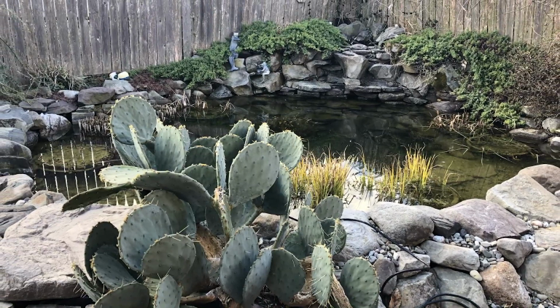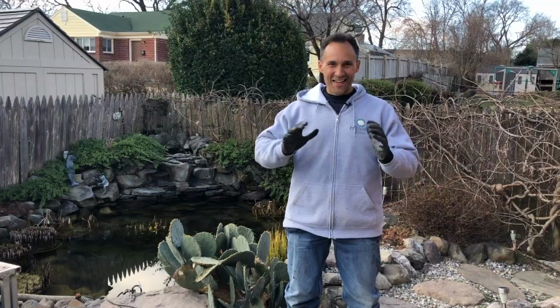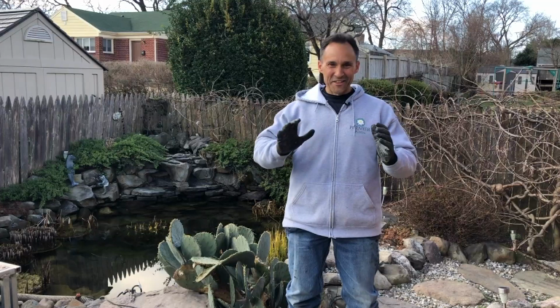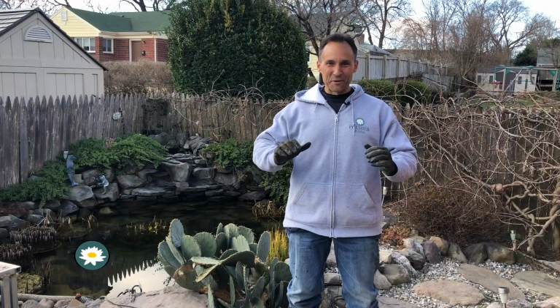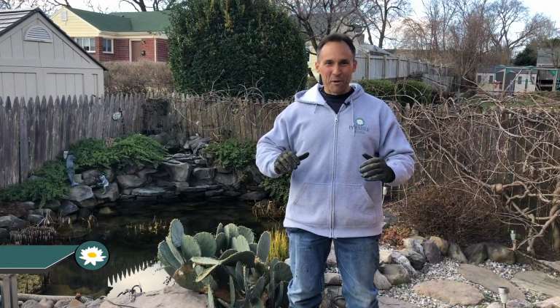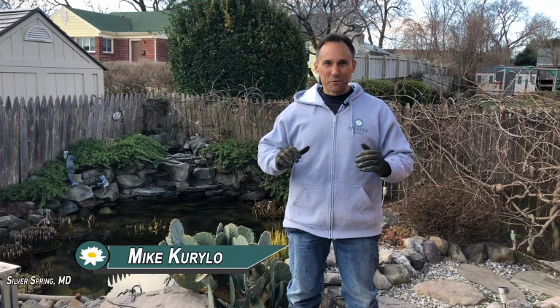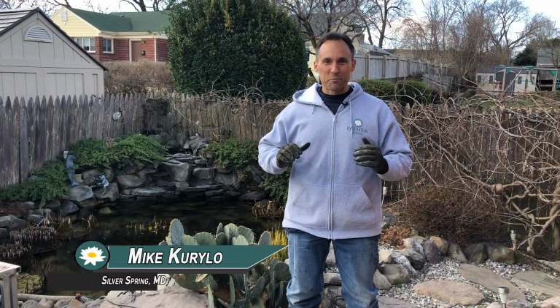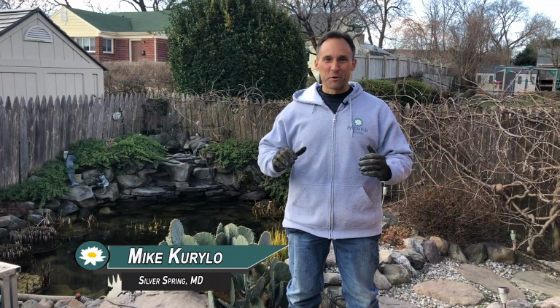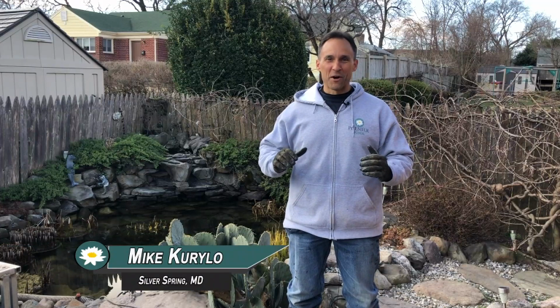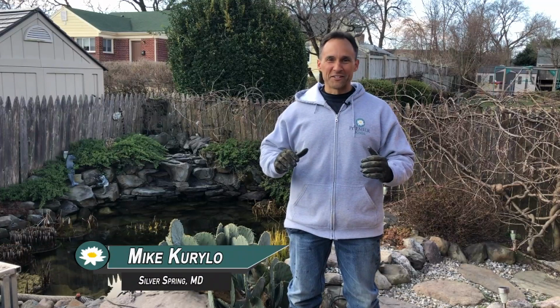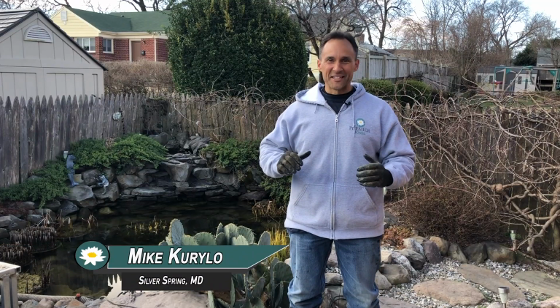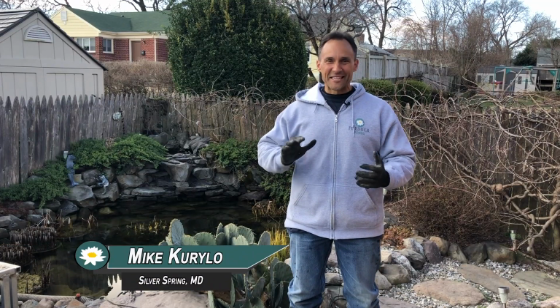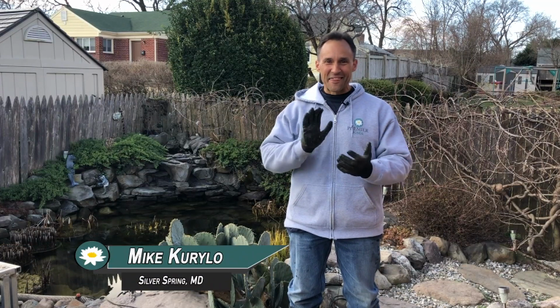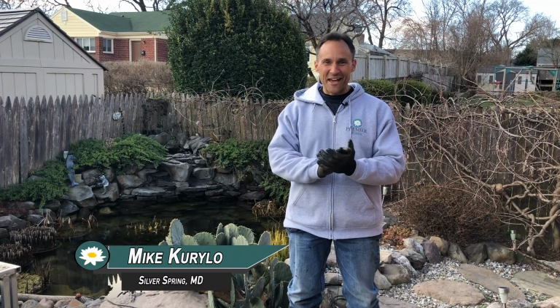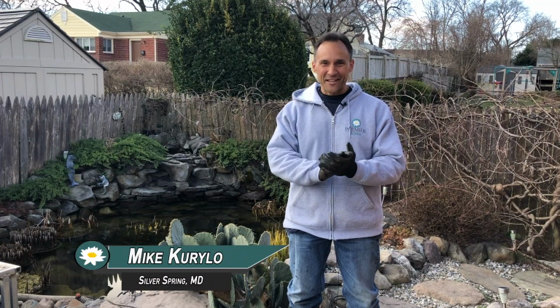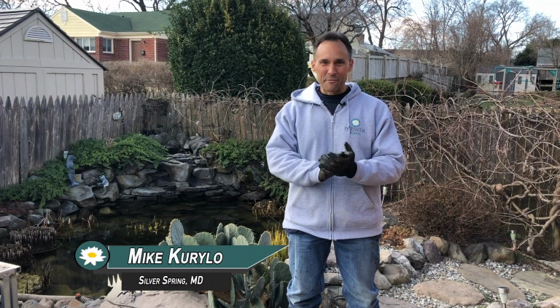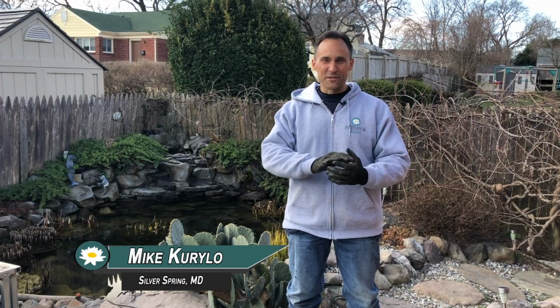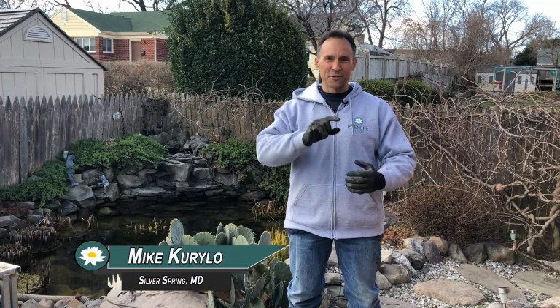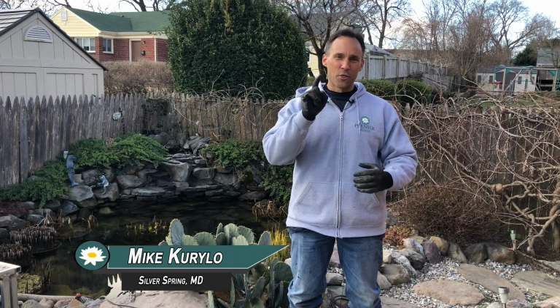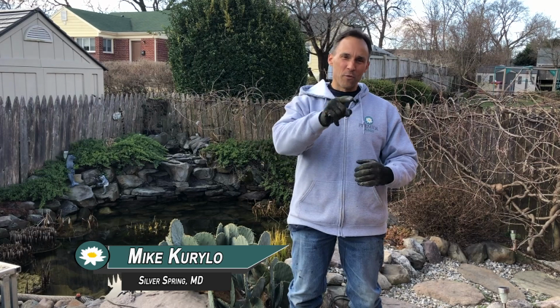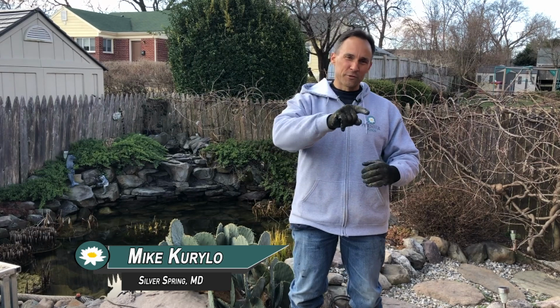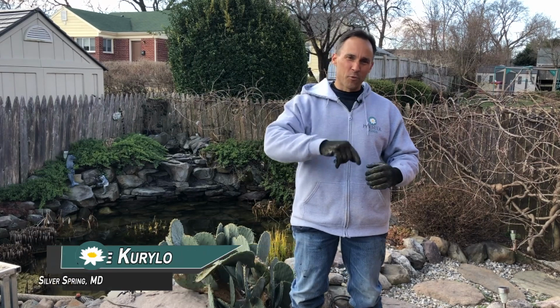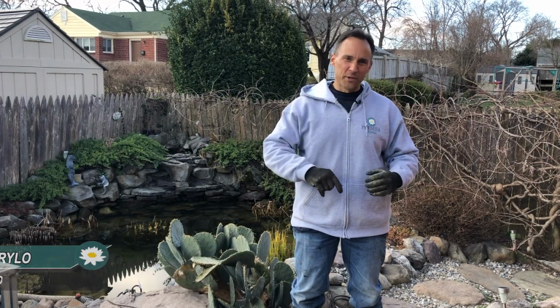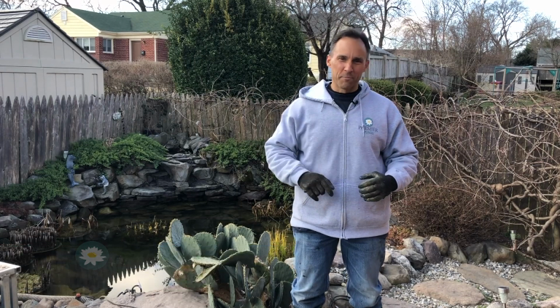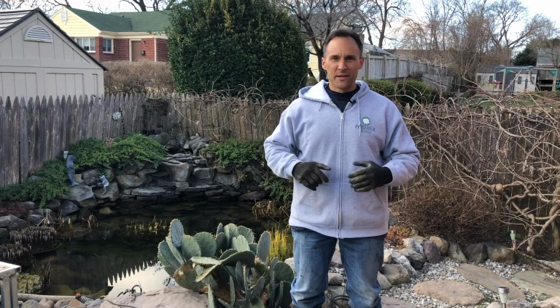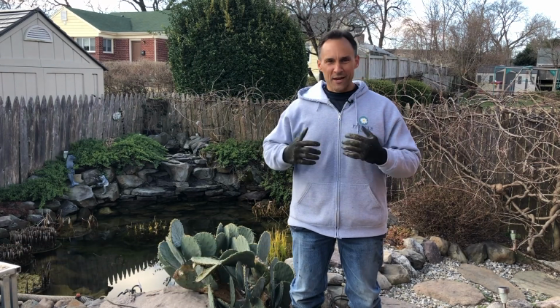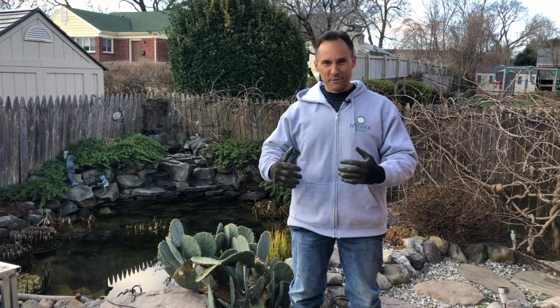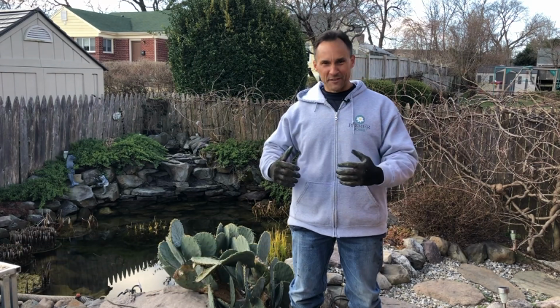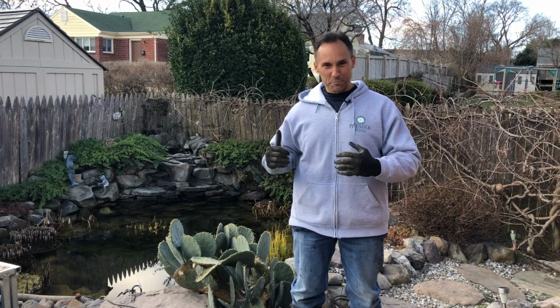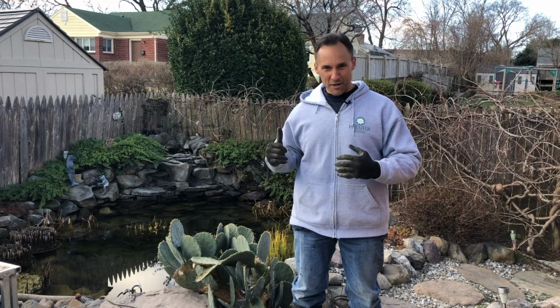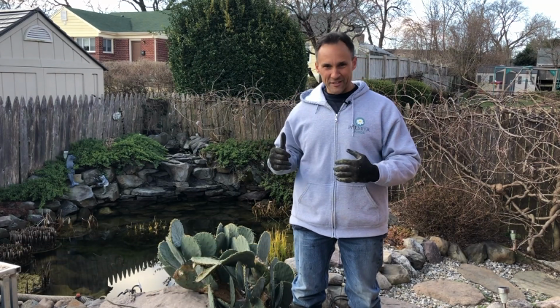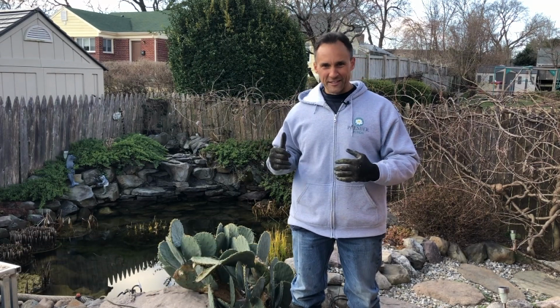Hey there, Mike with Premier Ponds. It's that time of year — the weather's warming up, time to get these ponds cleaned.